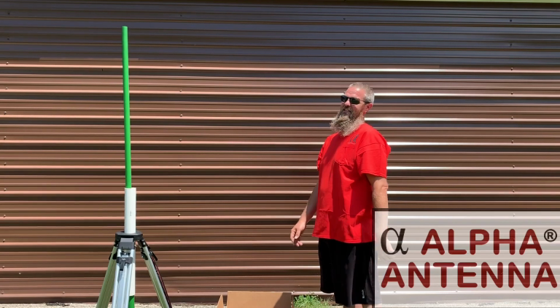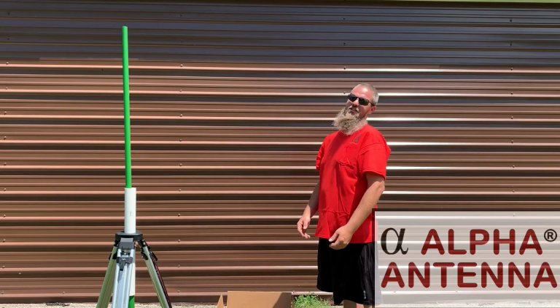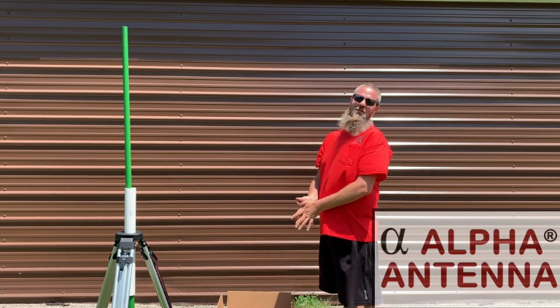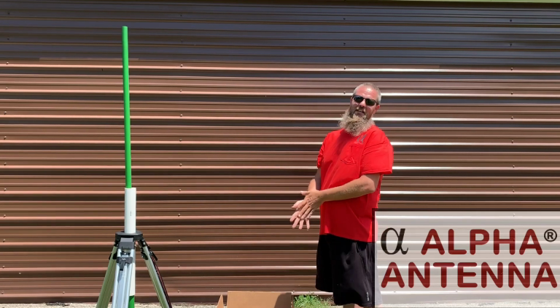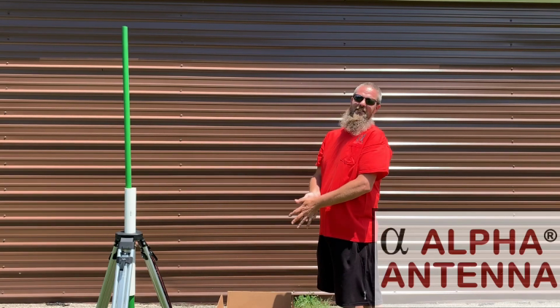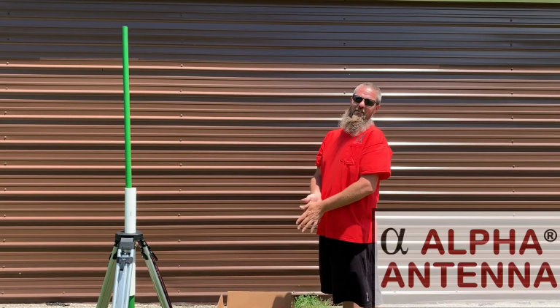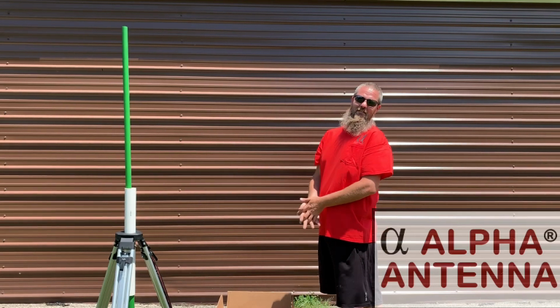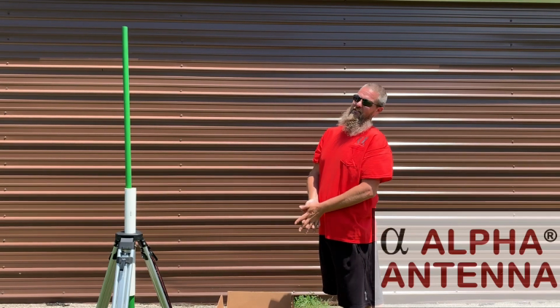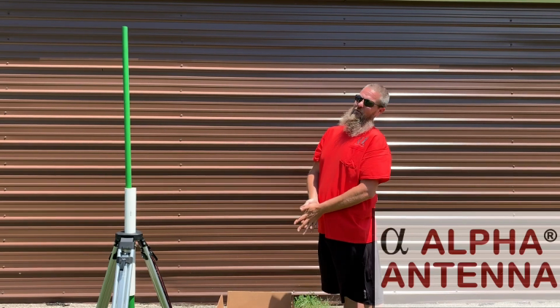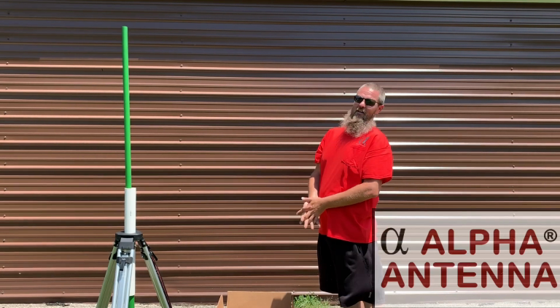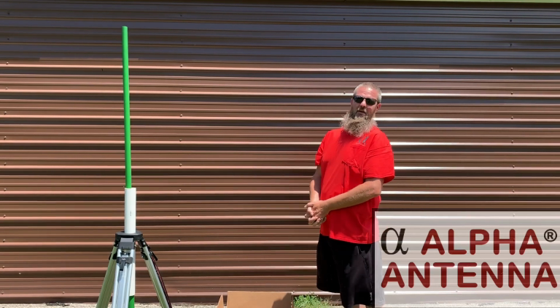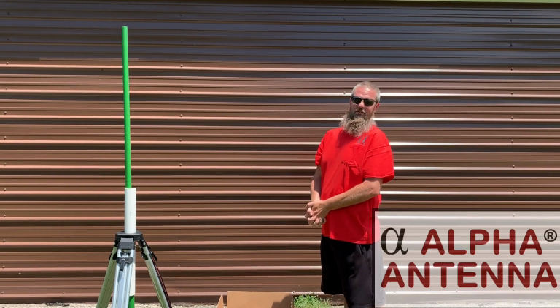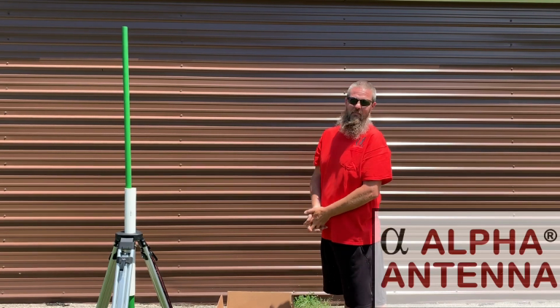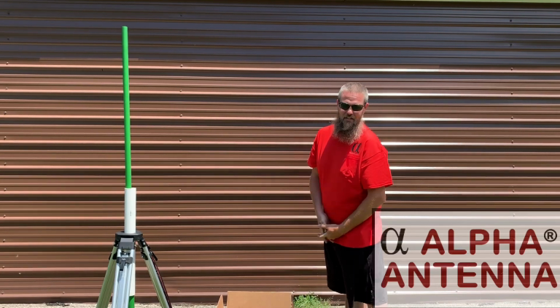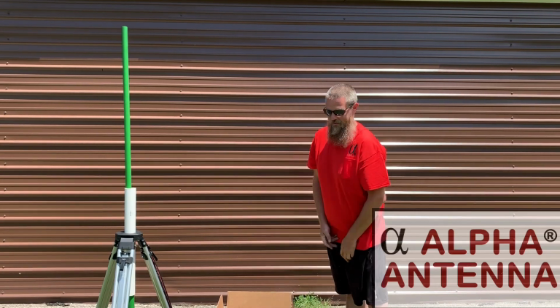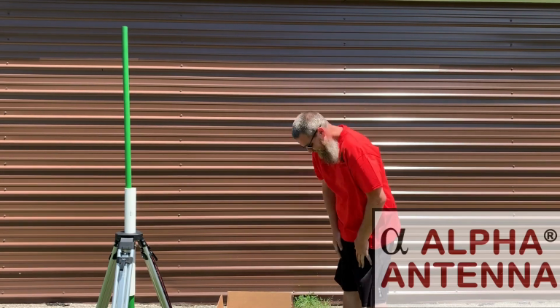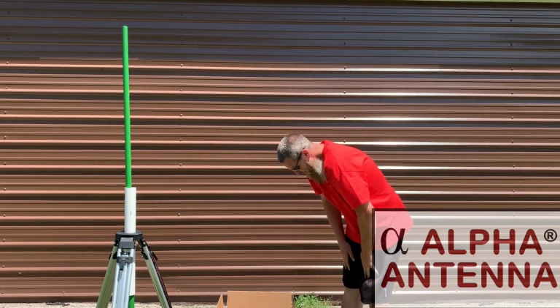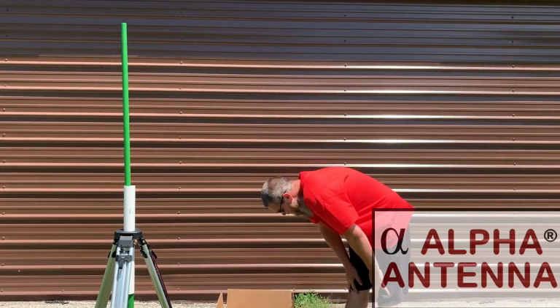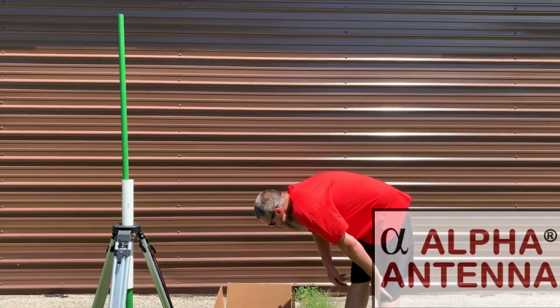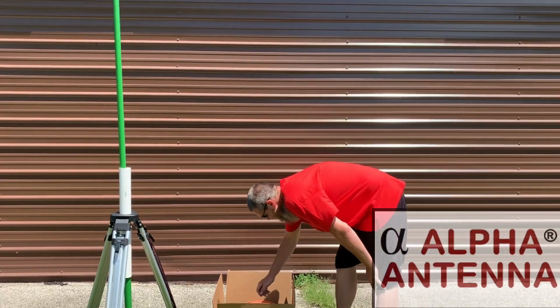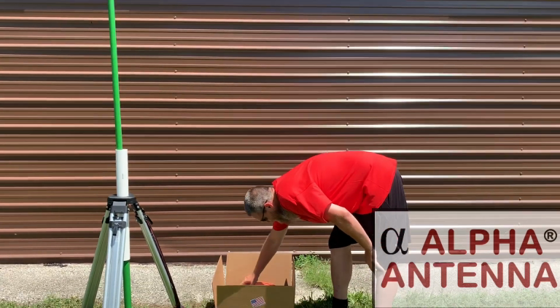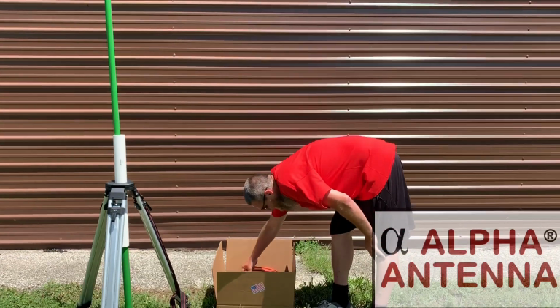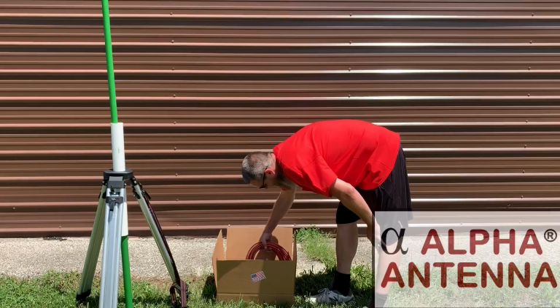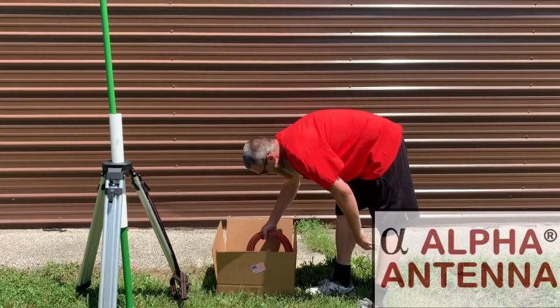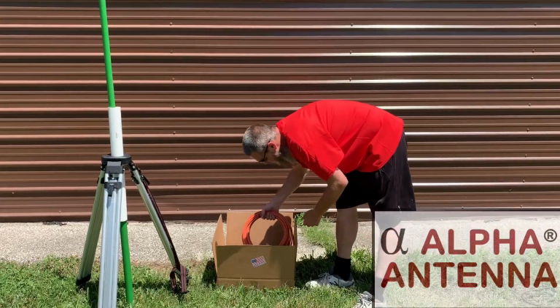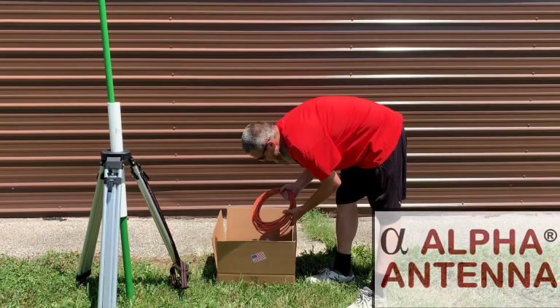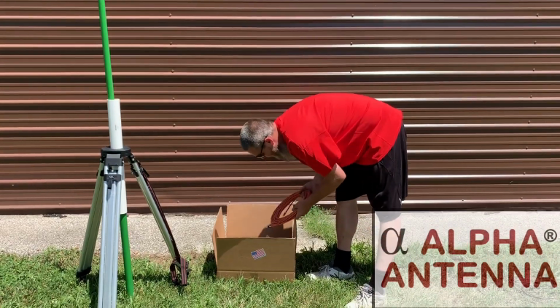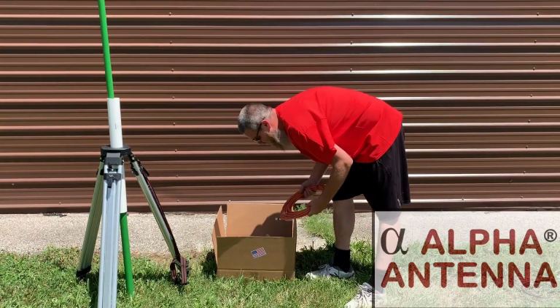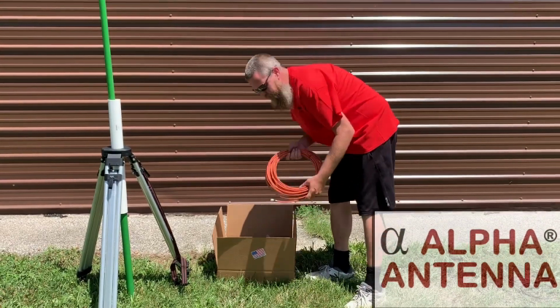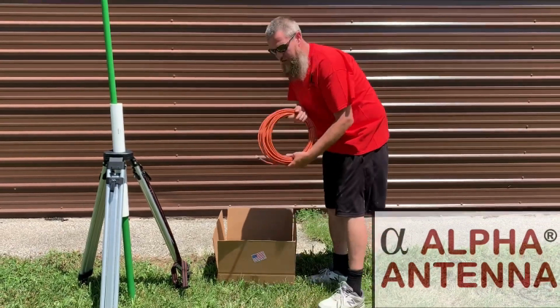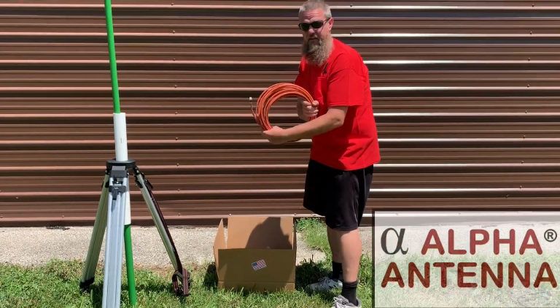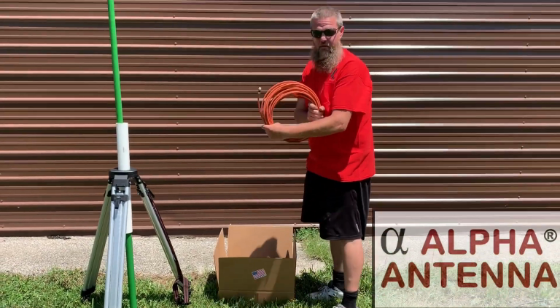Hello, today we're going to show you how to put together the Alpha Base Loop Antenna. Let's take a look at everything that comes inside the box.